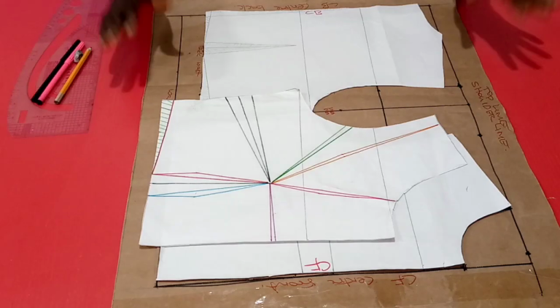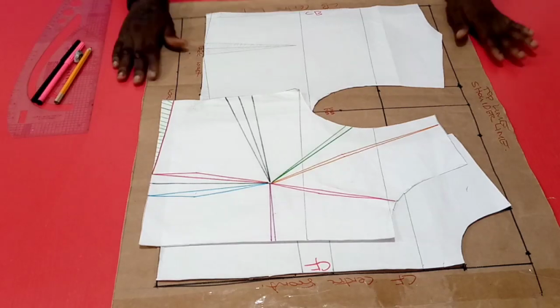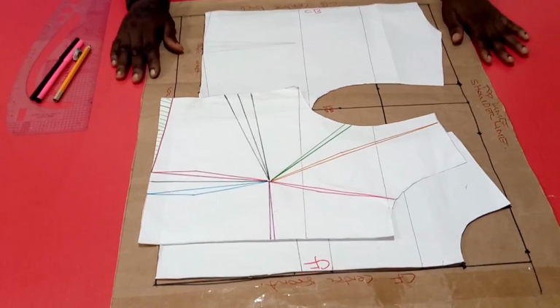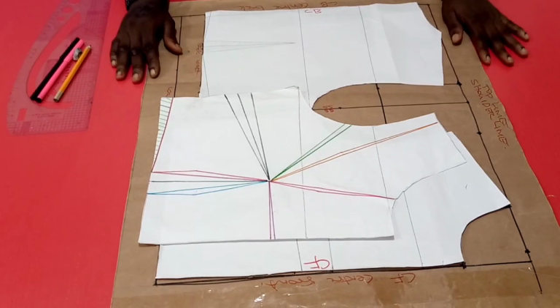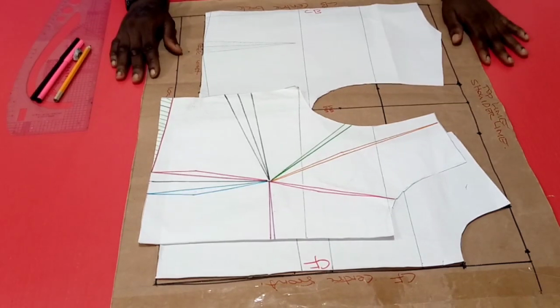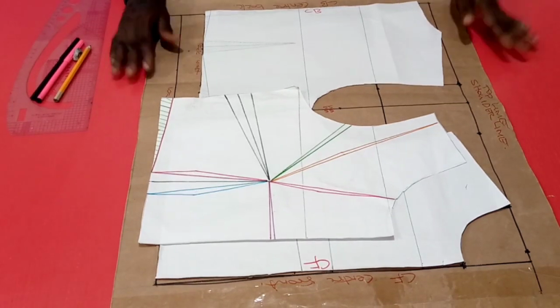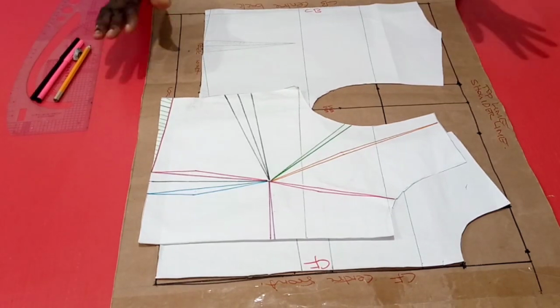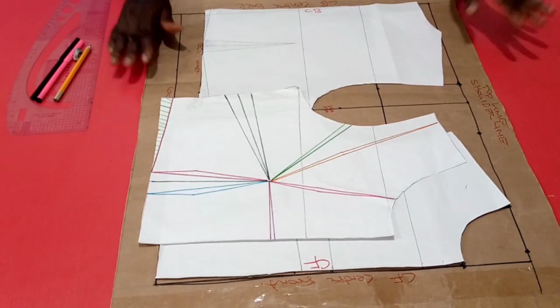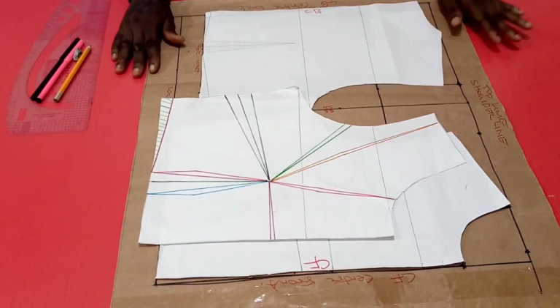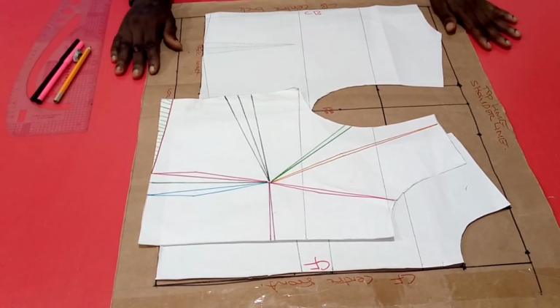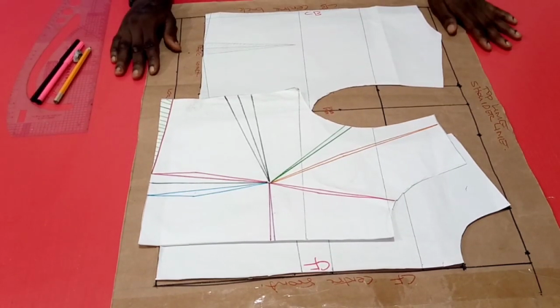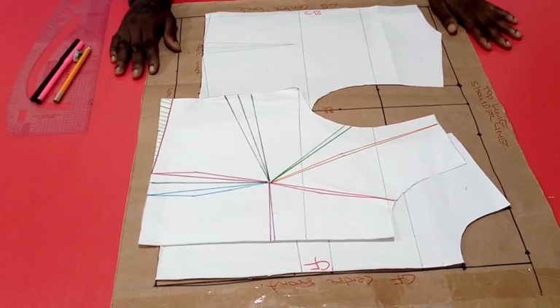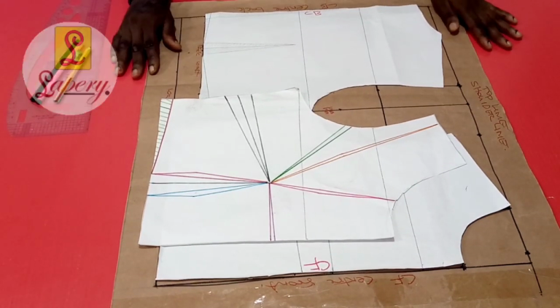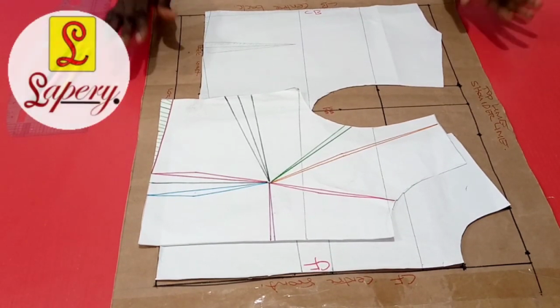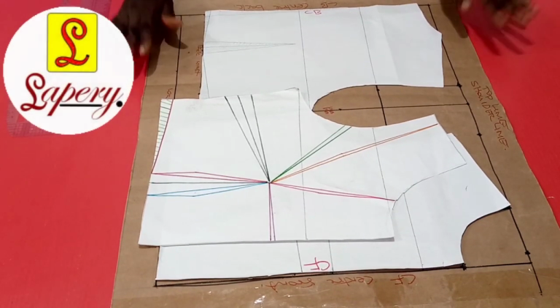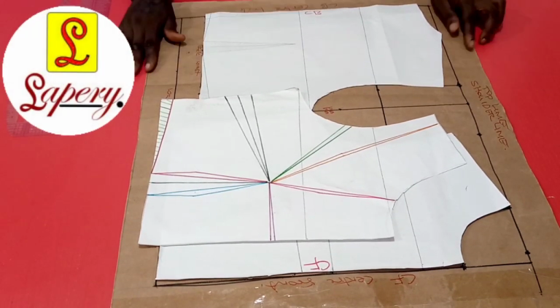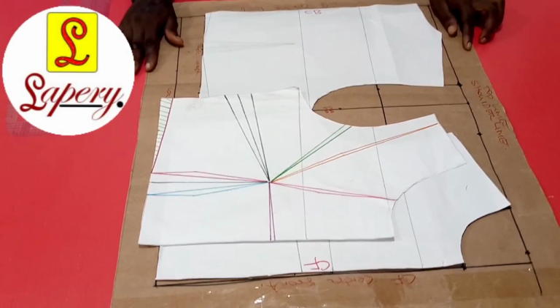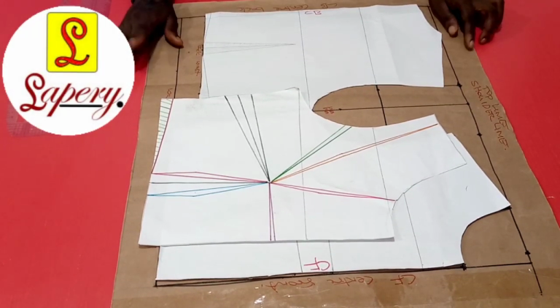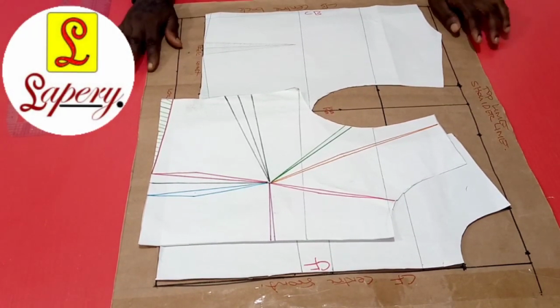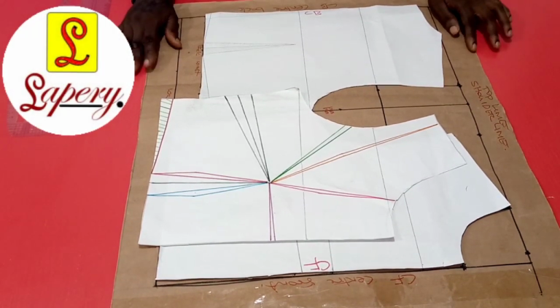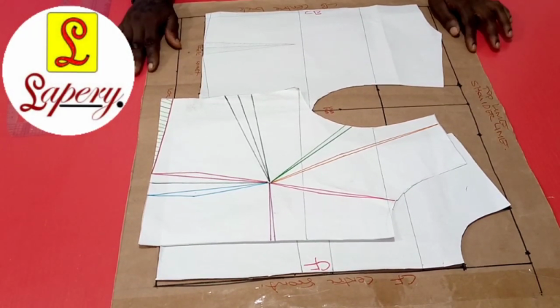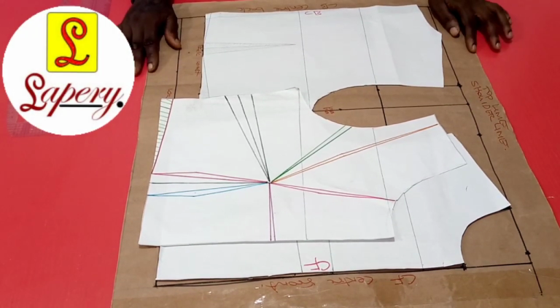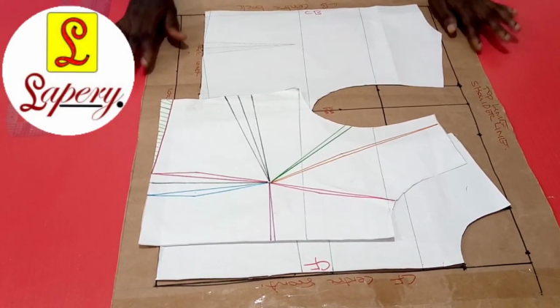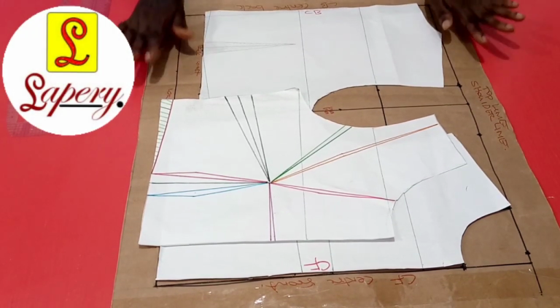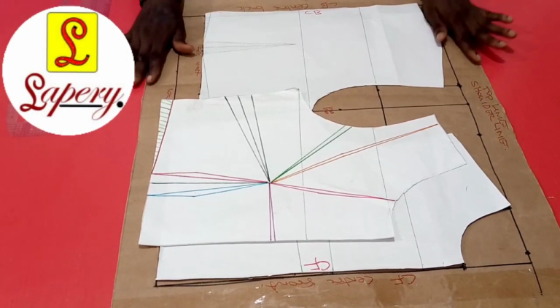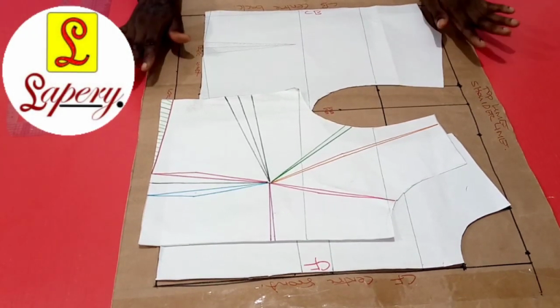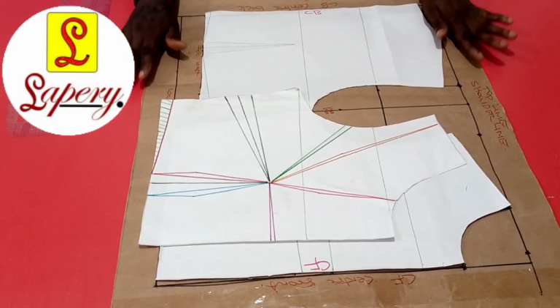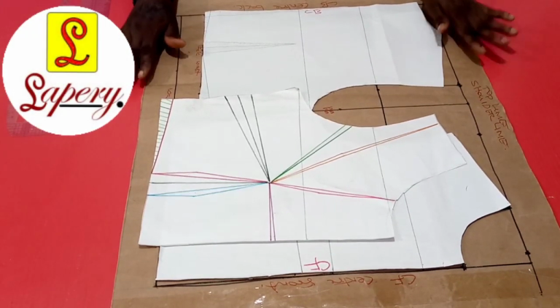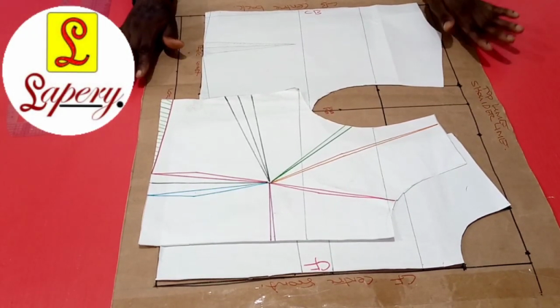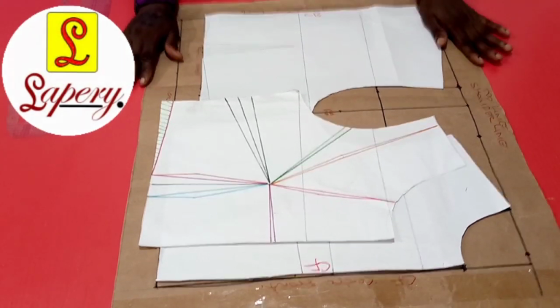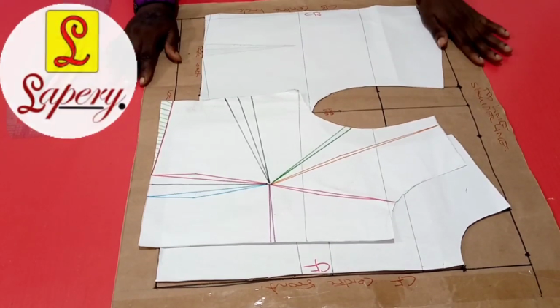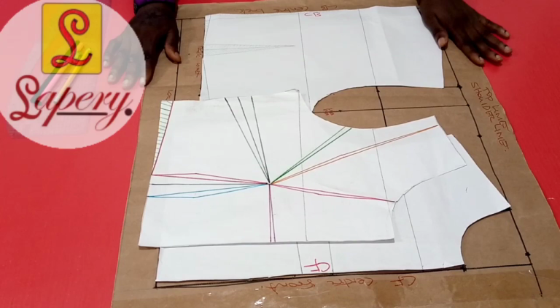Hi guys, welcome once again to La Peri College of Passion YouTube Sewing Channel.